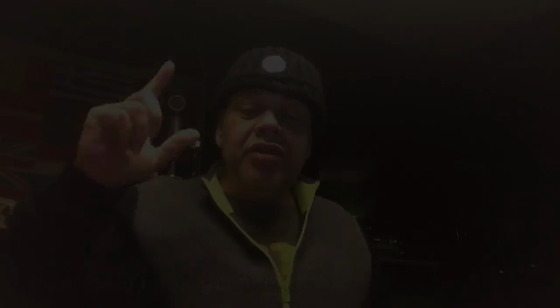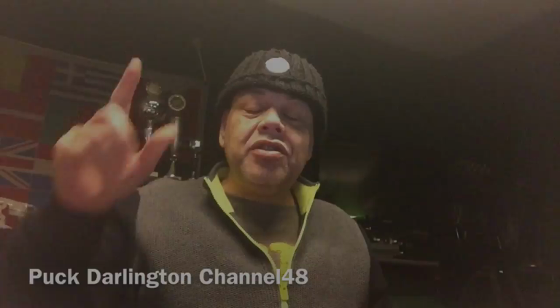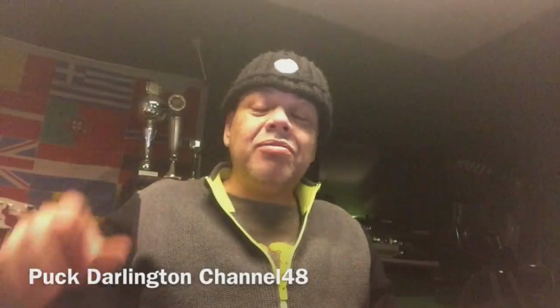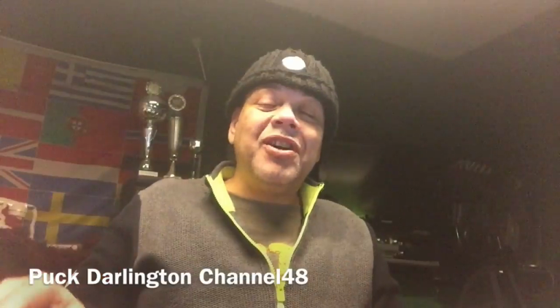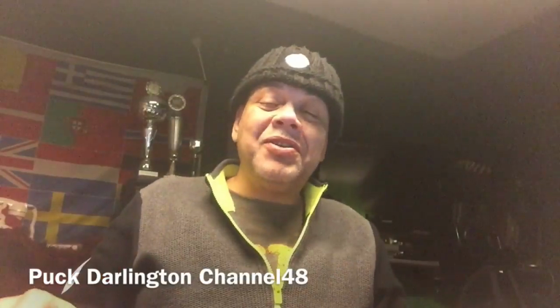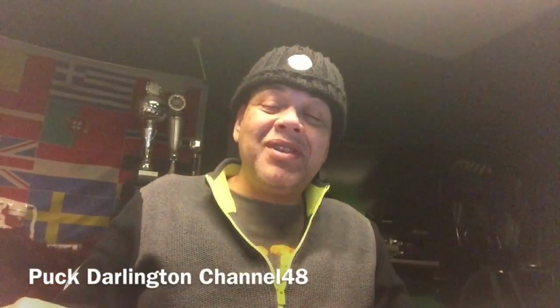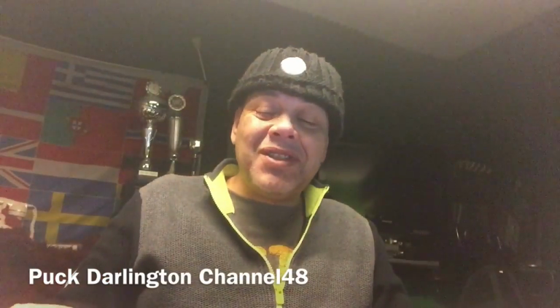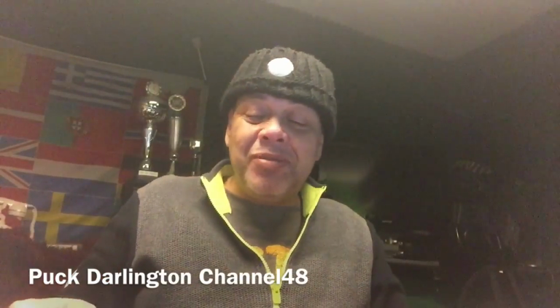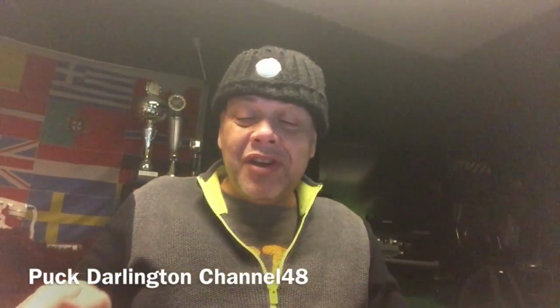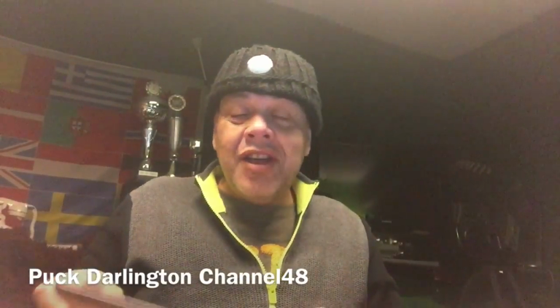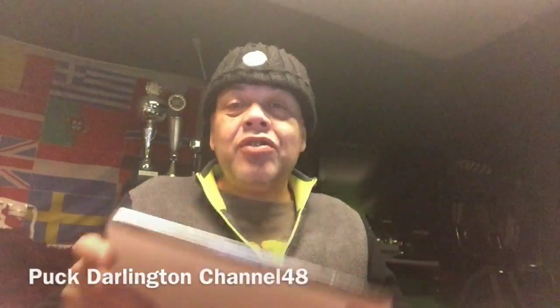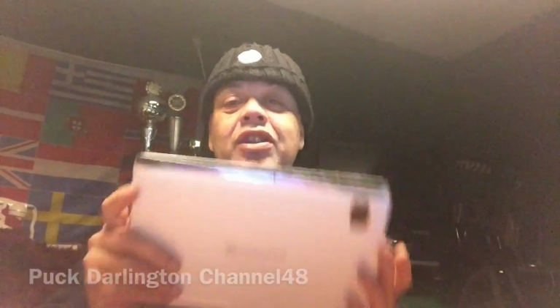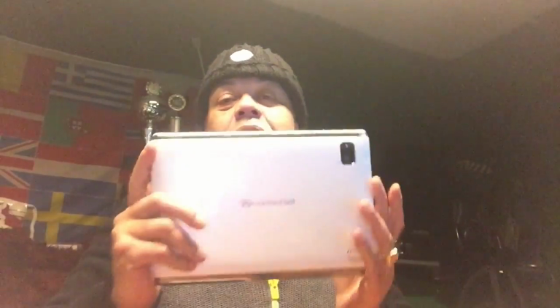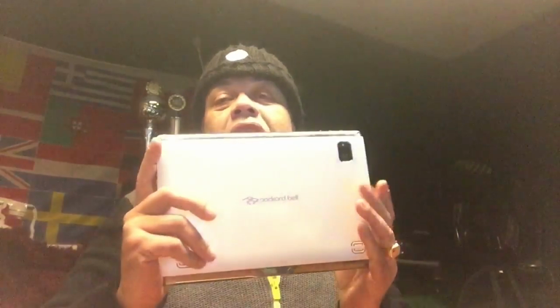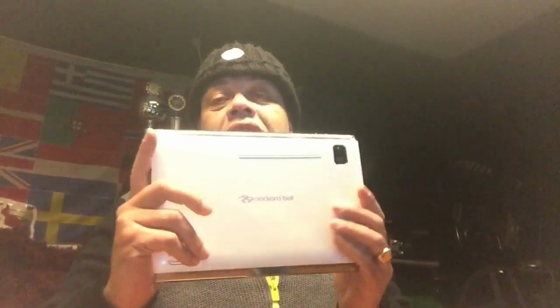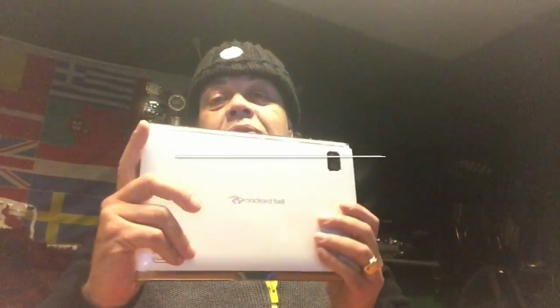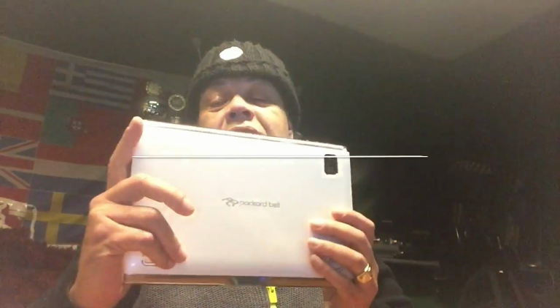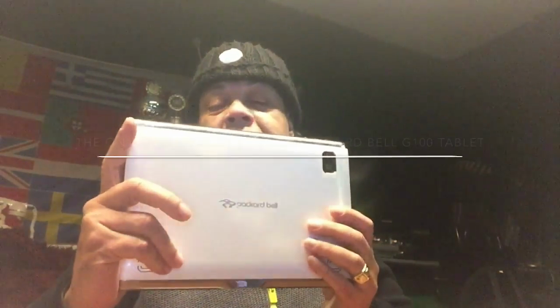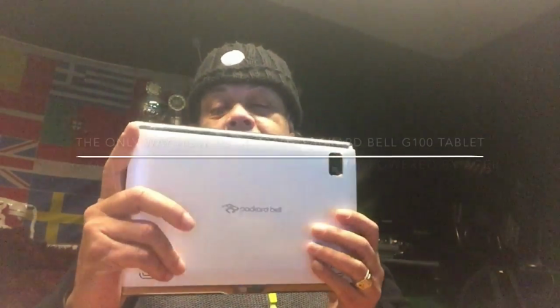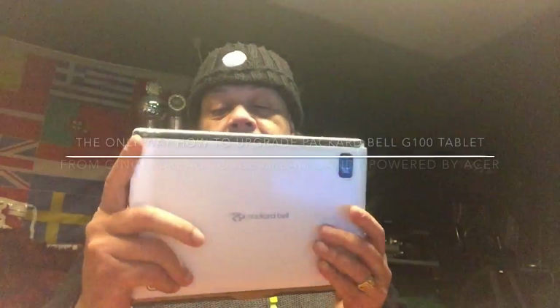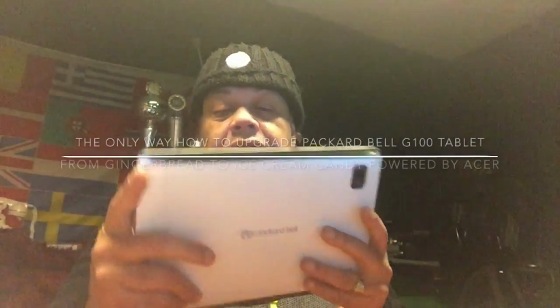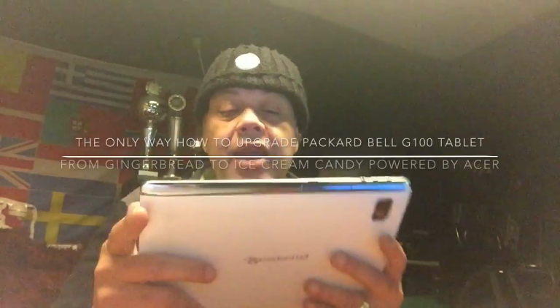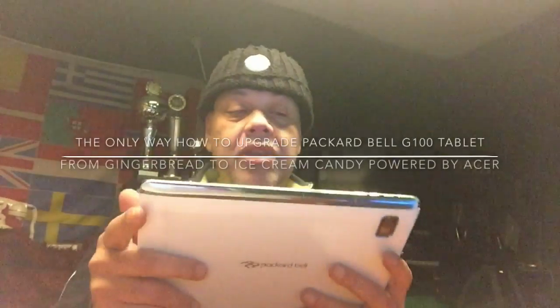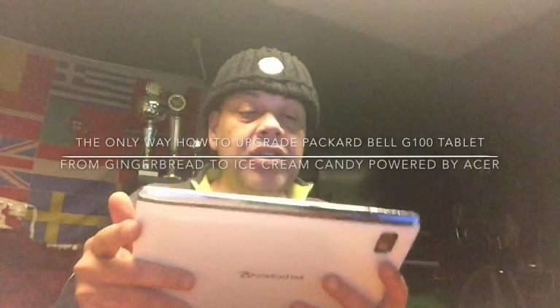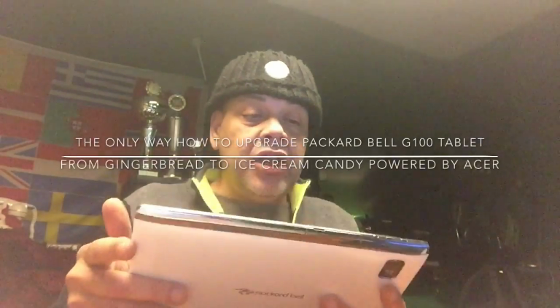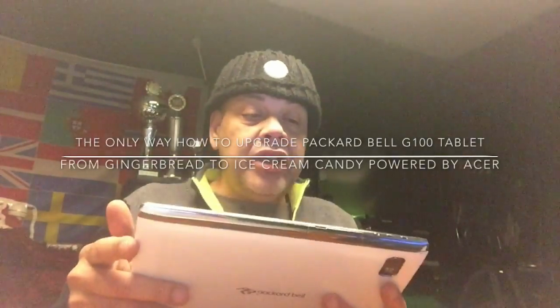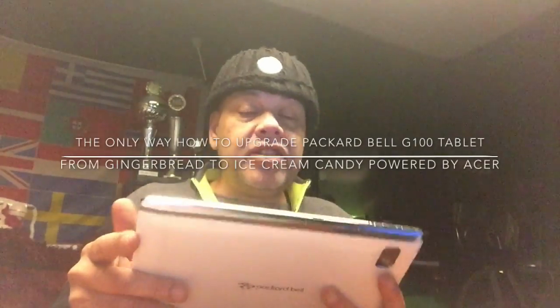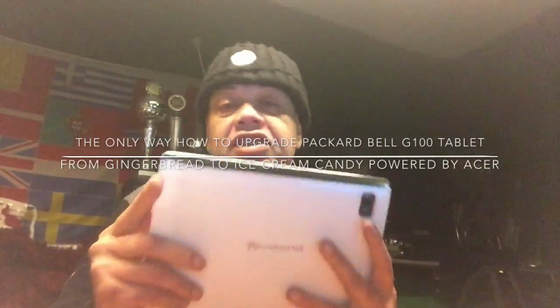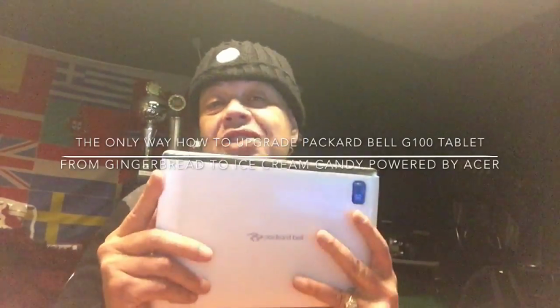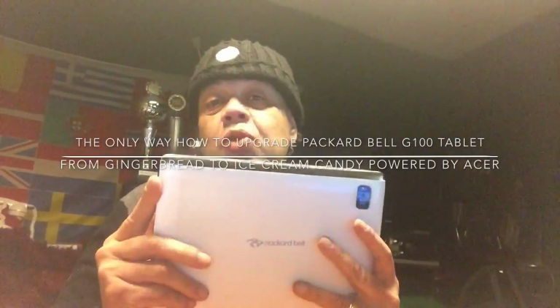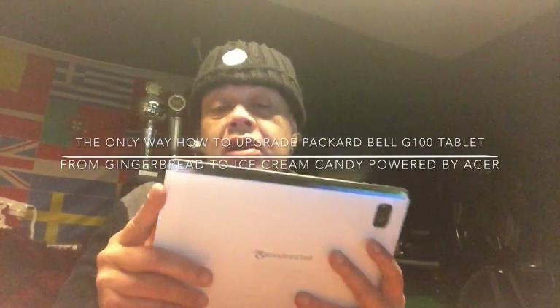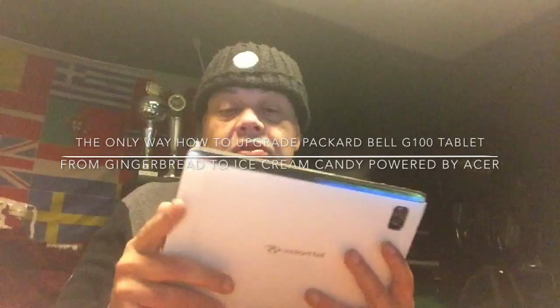Hey YouTube, how you doing? This is Spock. Today we are here with the Factor Bell tablet. It's the G100.